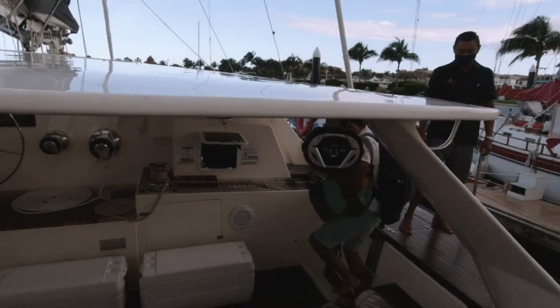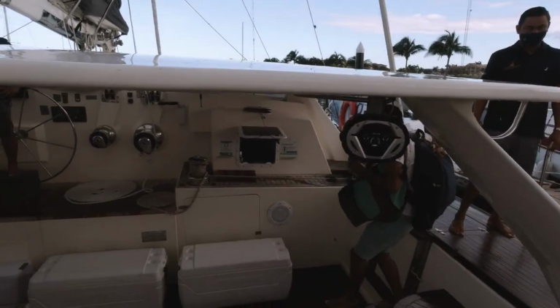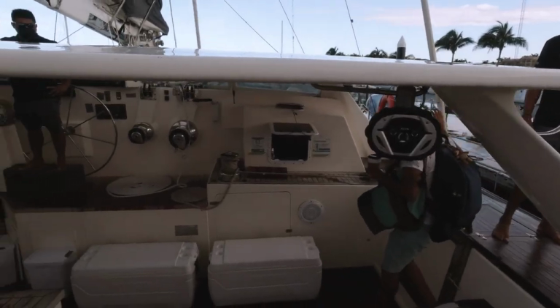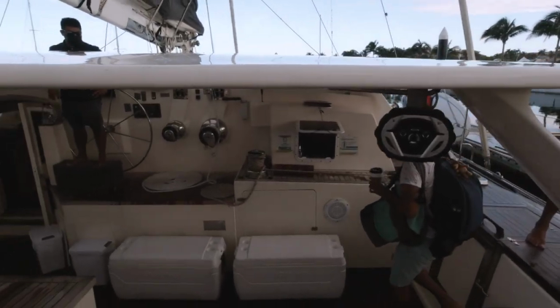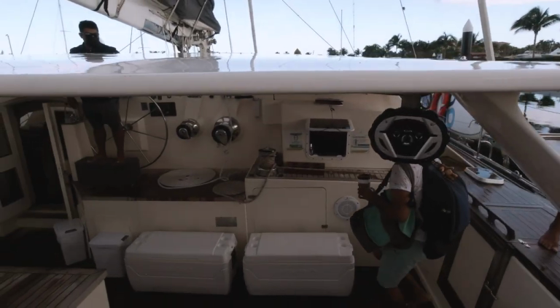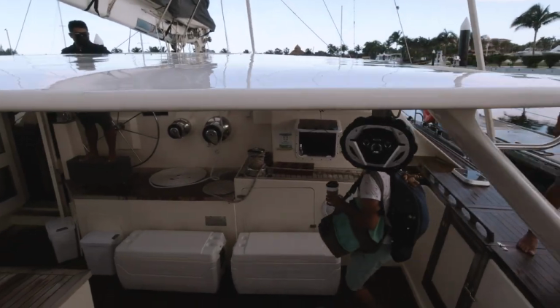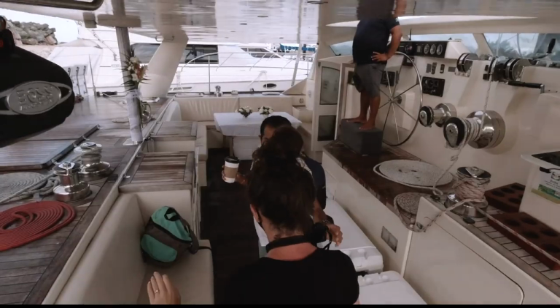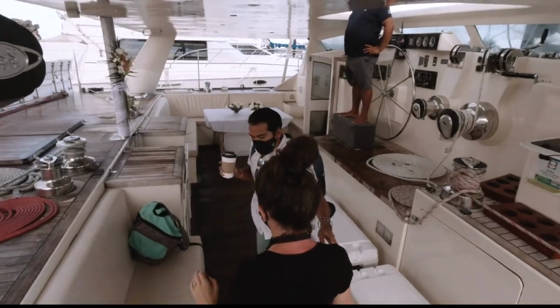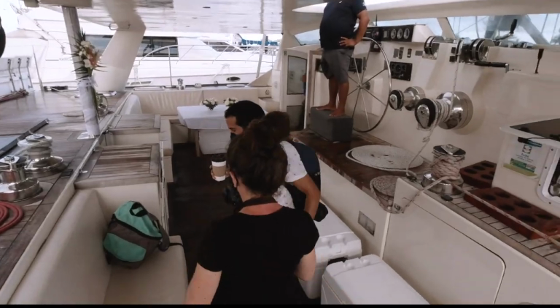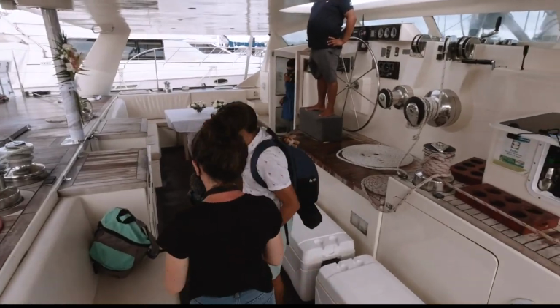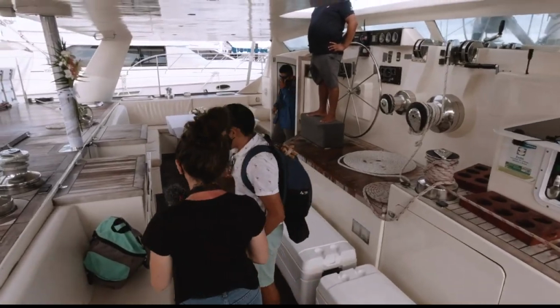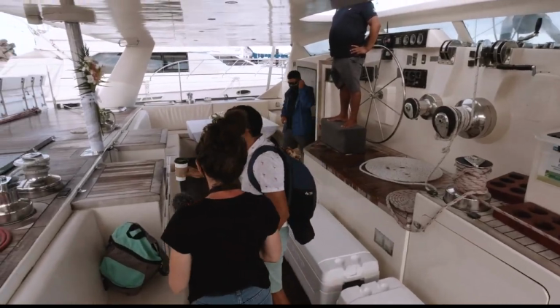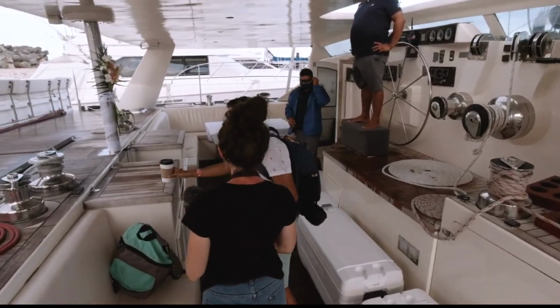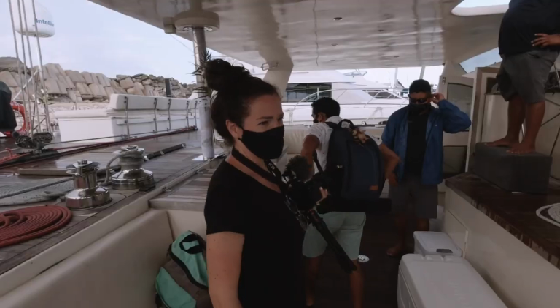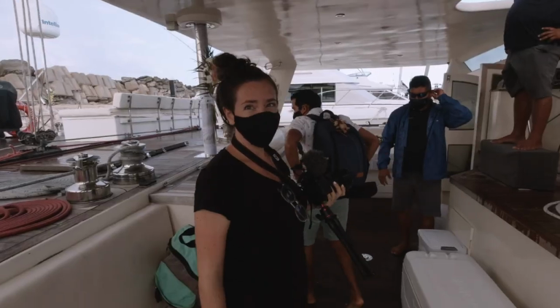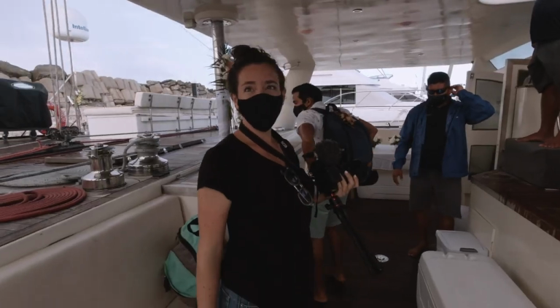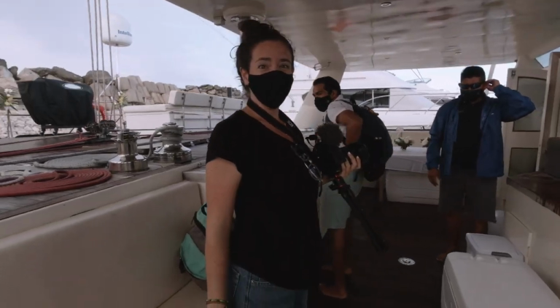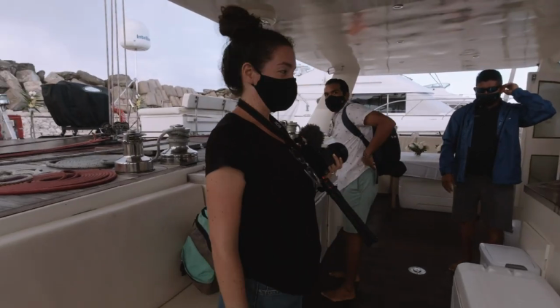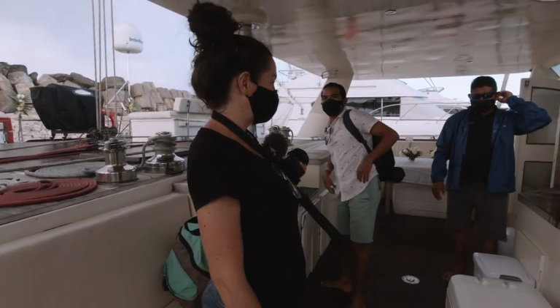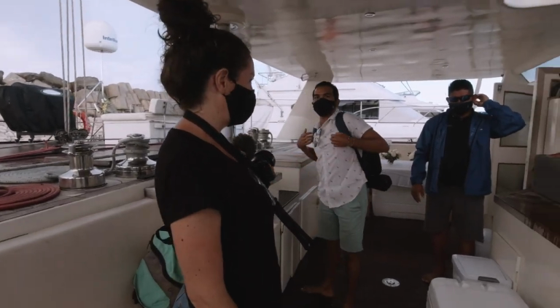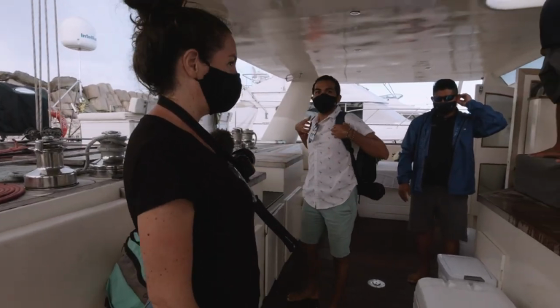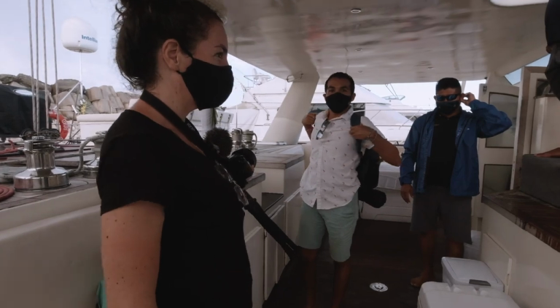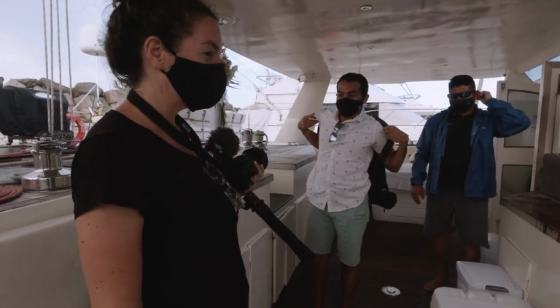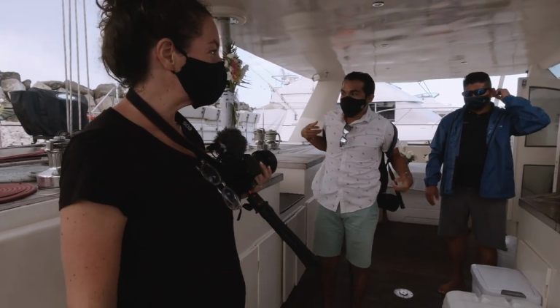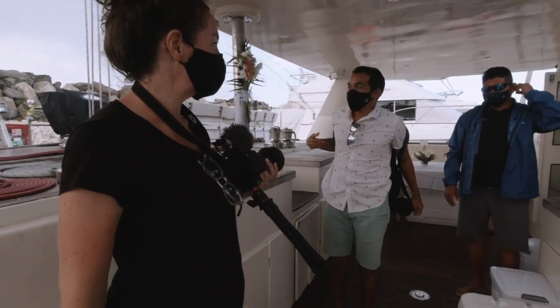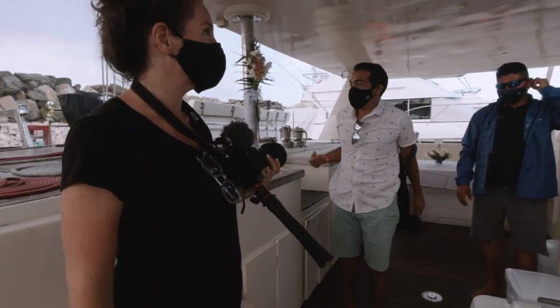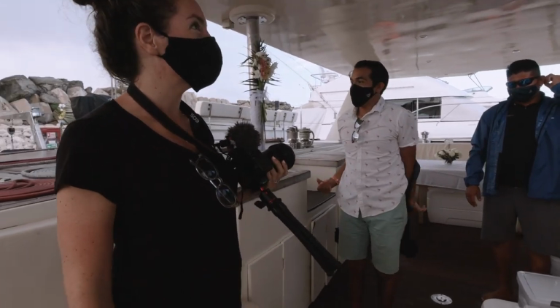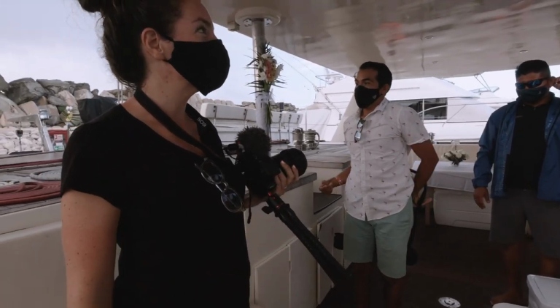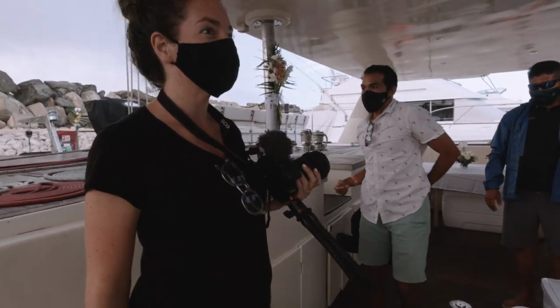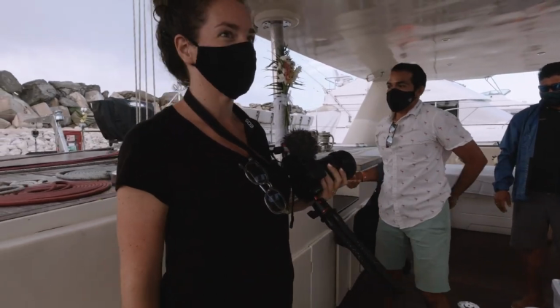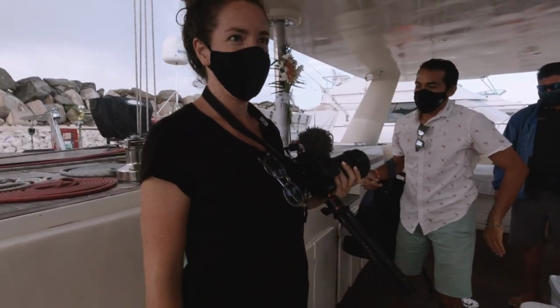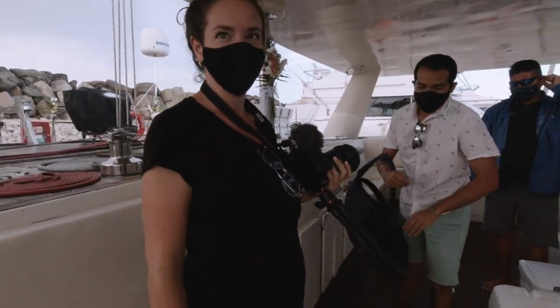Wow, this is magnificent! Beautiful, beautiful — it's massive.